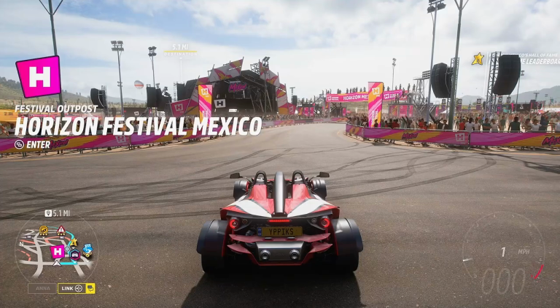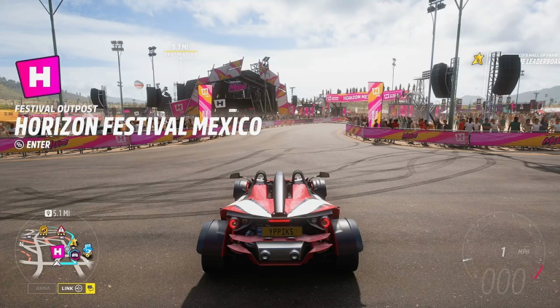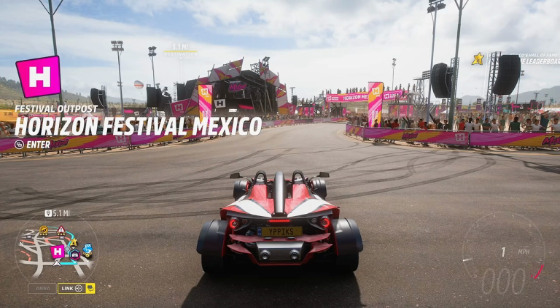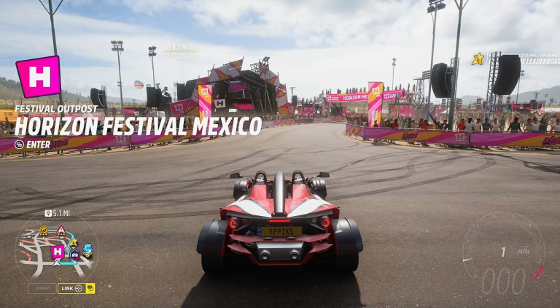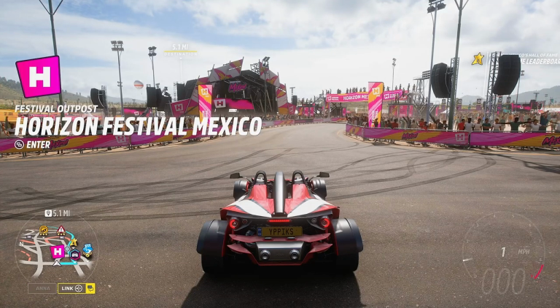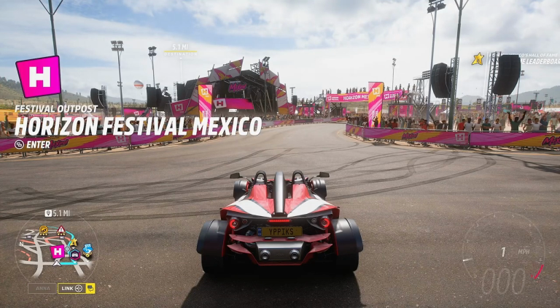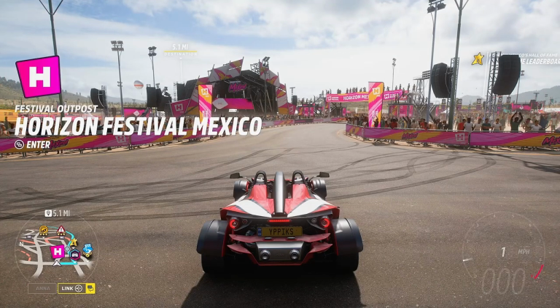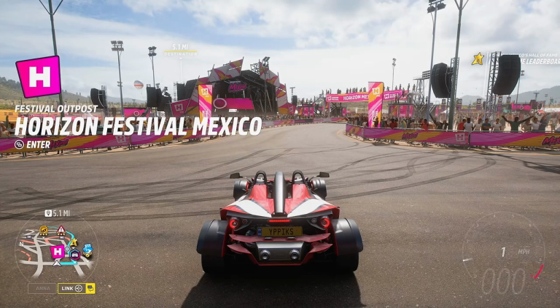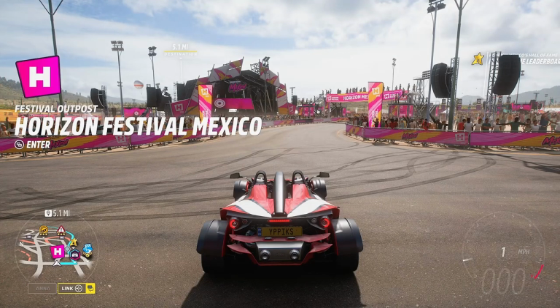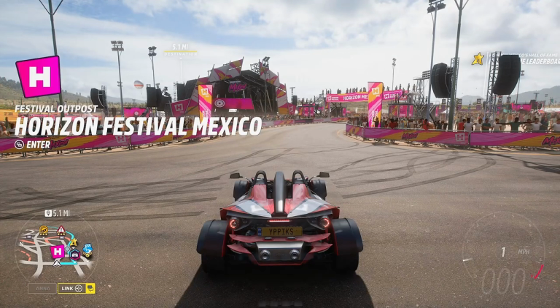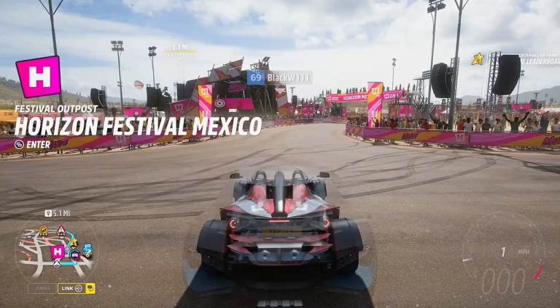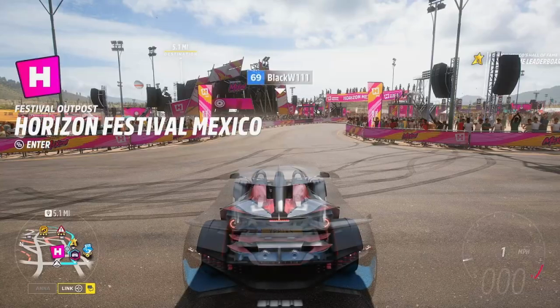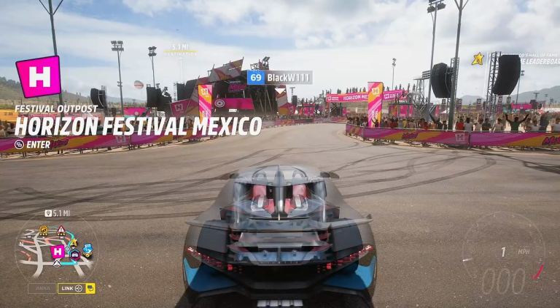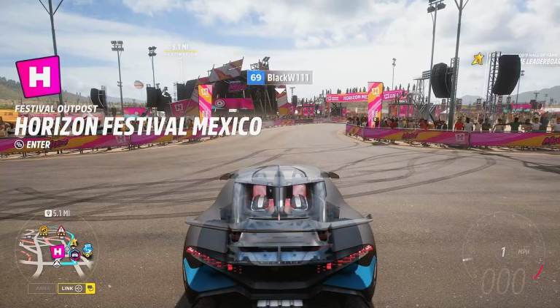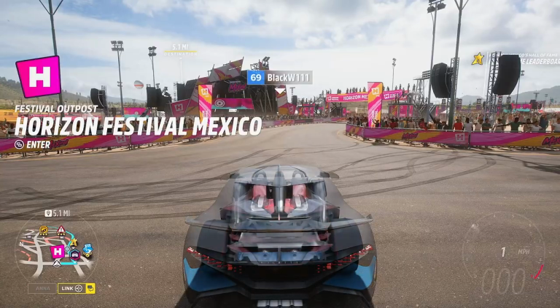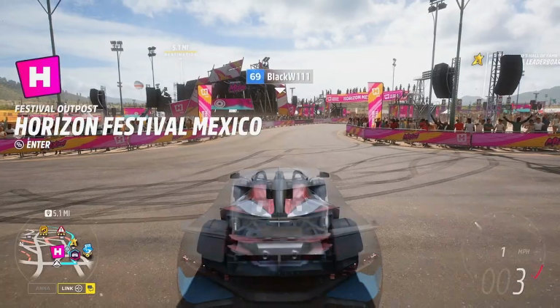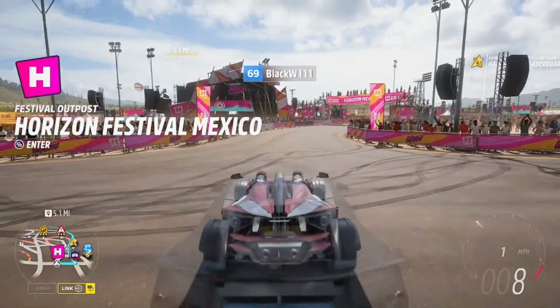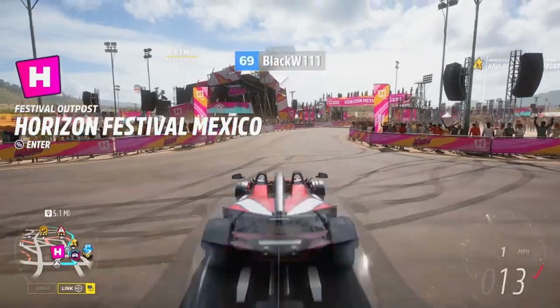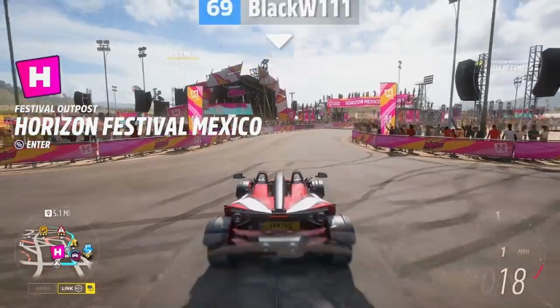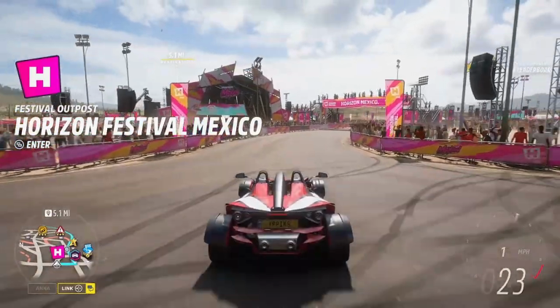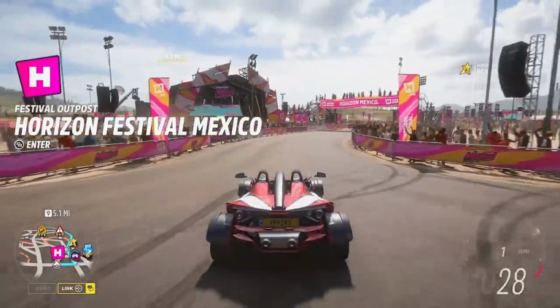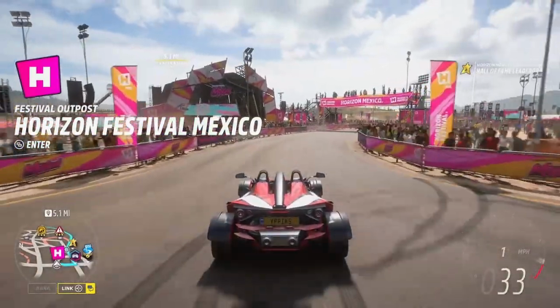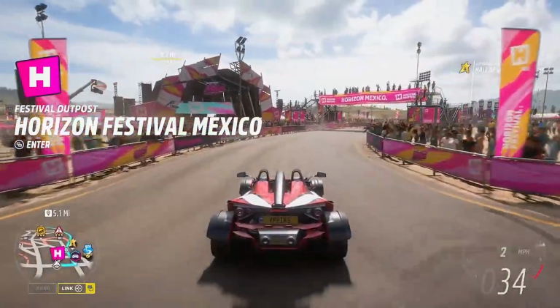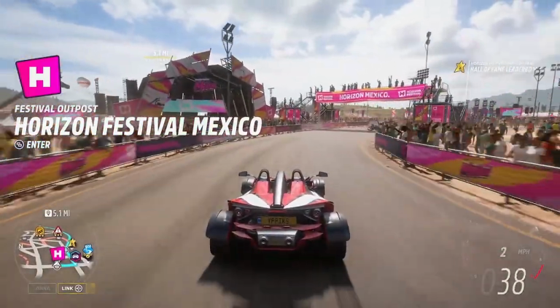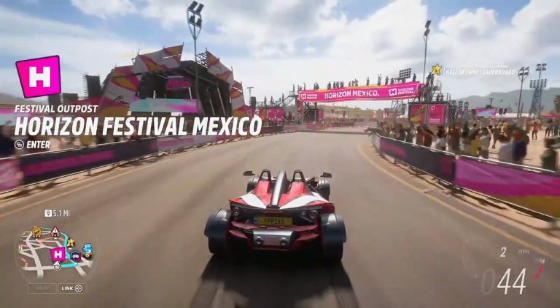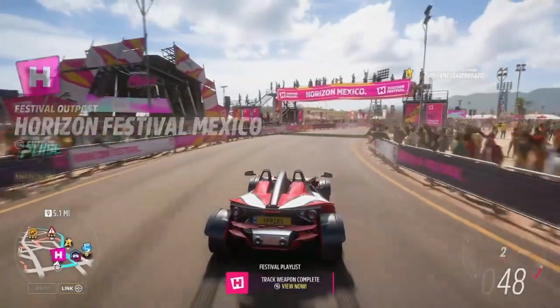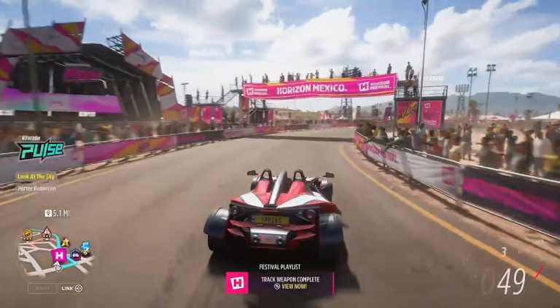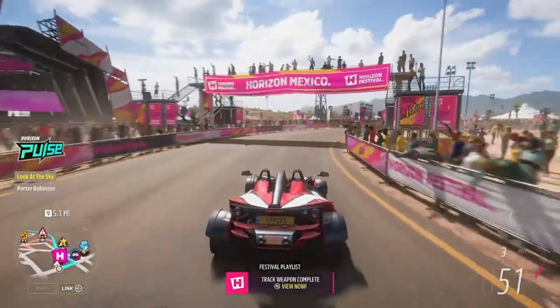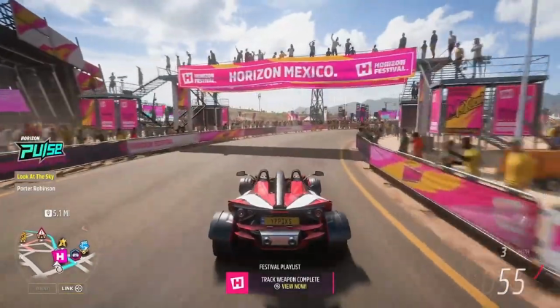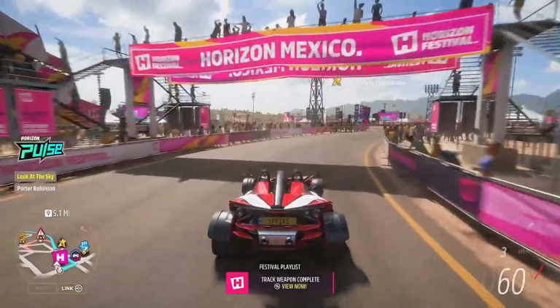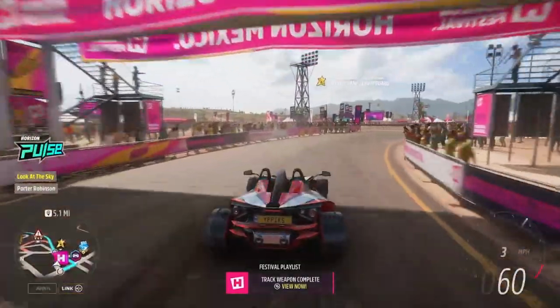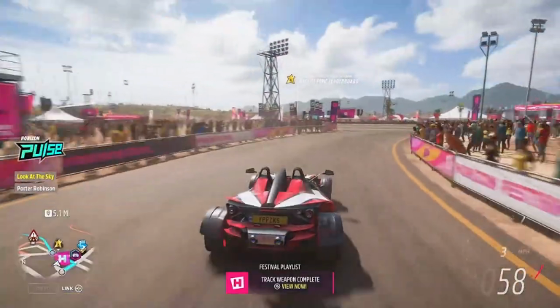To complete chapter one, simply own and drive the KTM — hop outside any festival site or player house, drive two seconds down the road, and Track Weapon is complete.